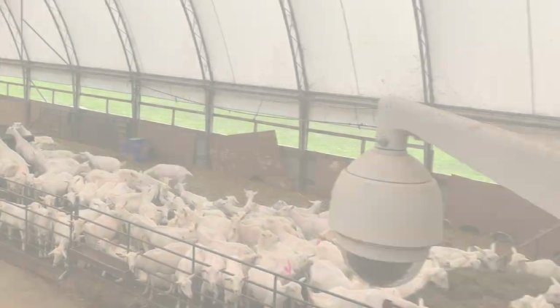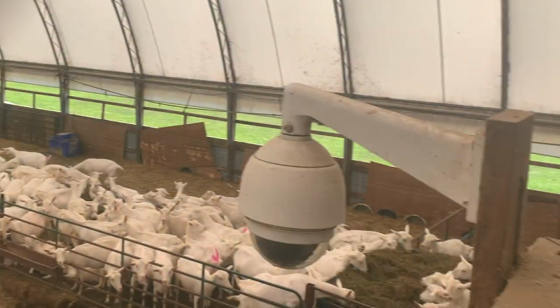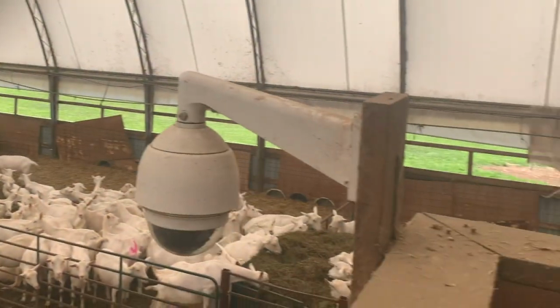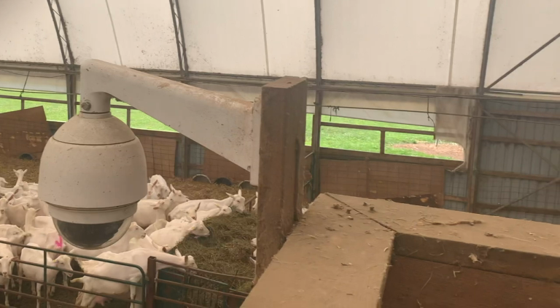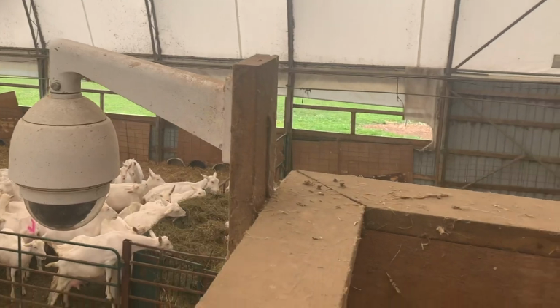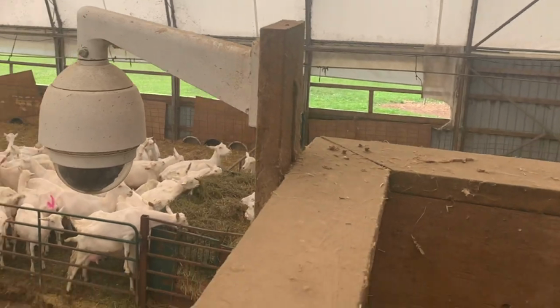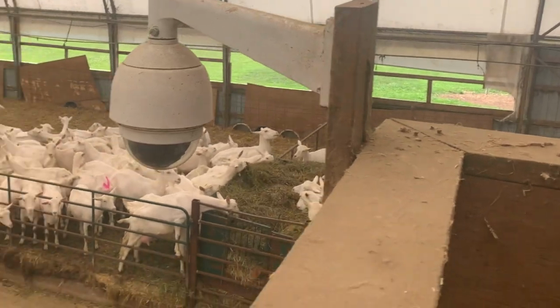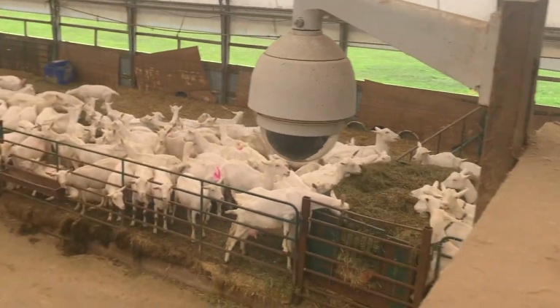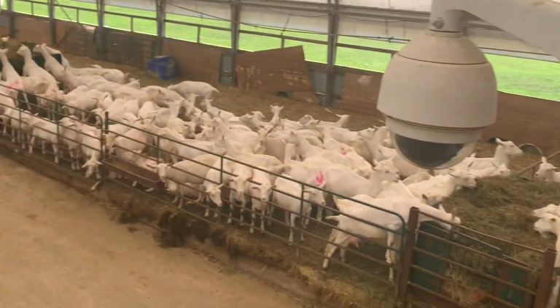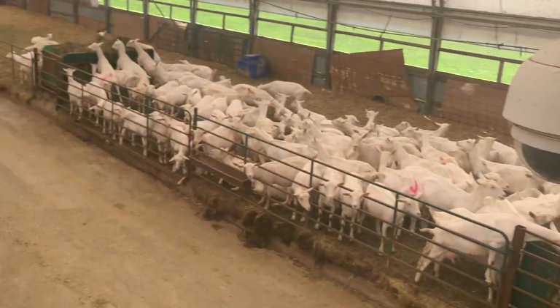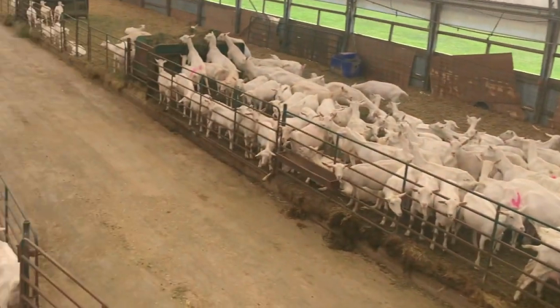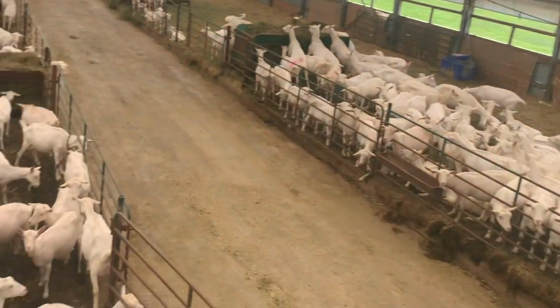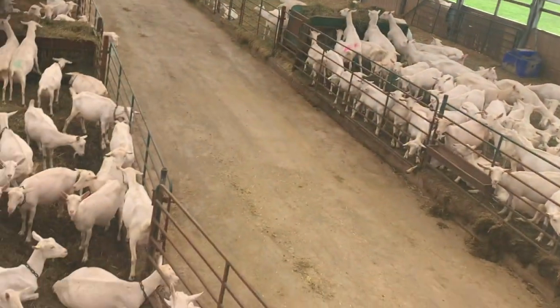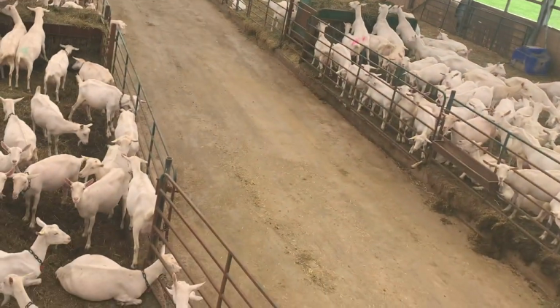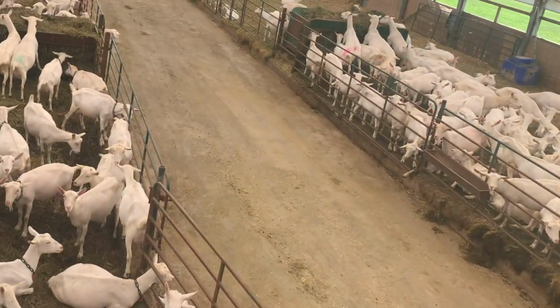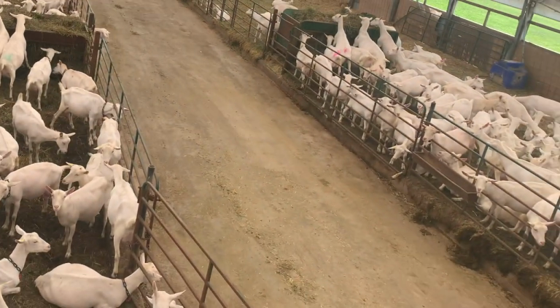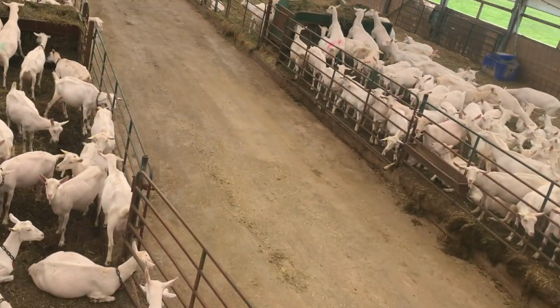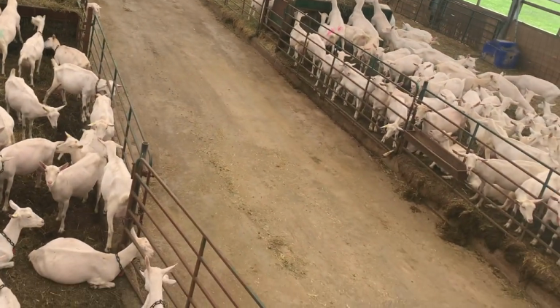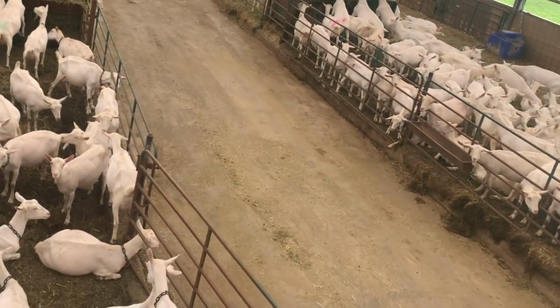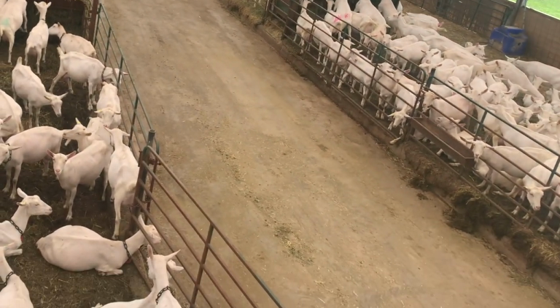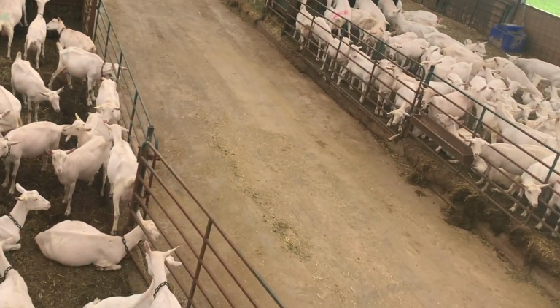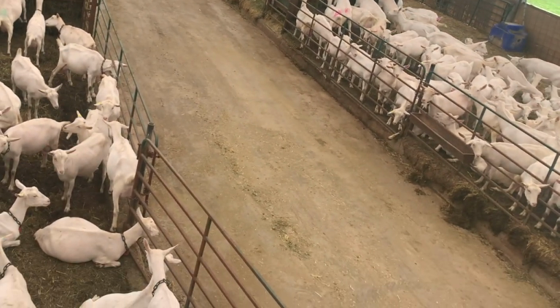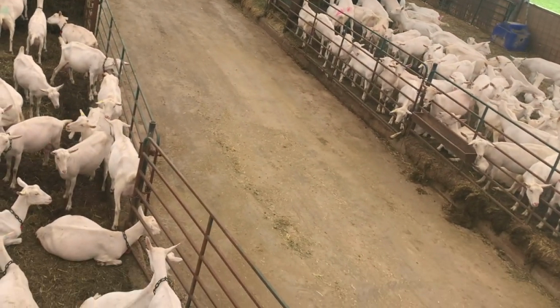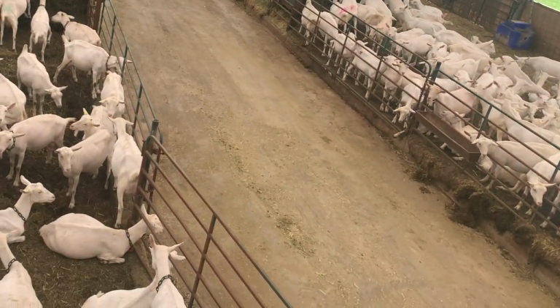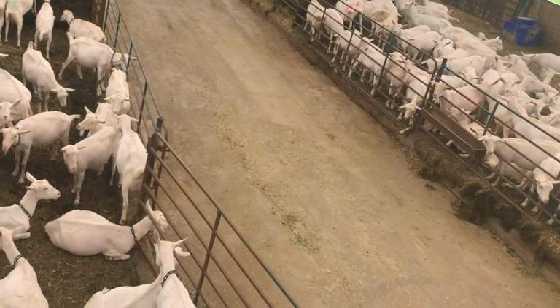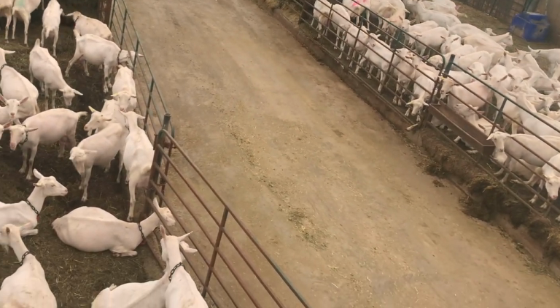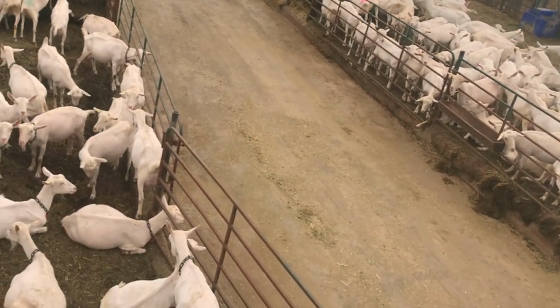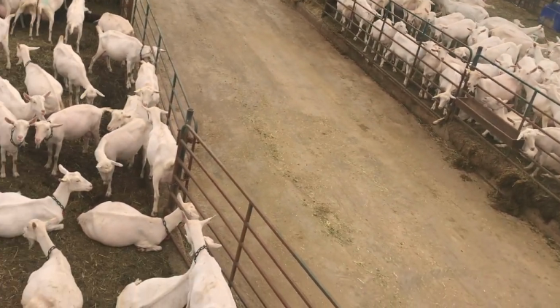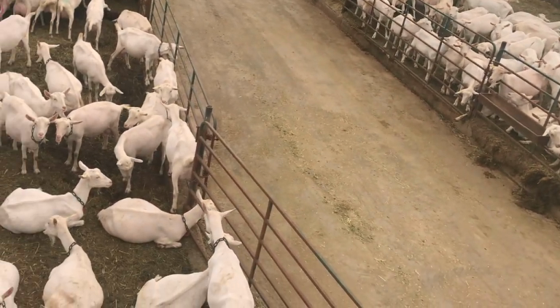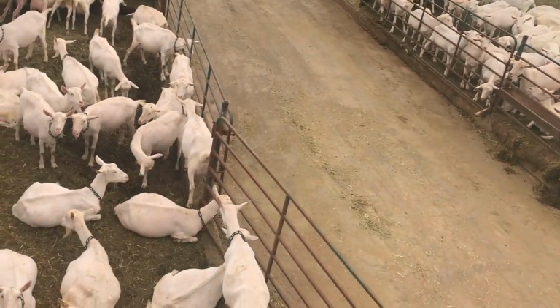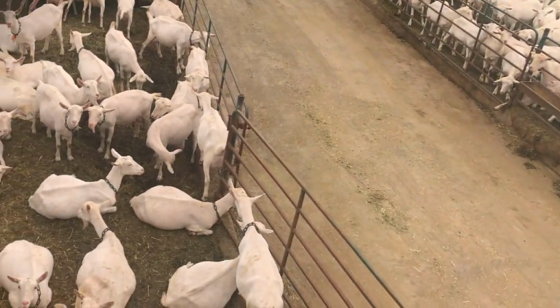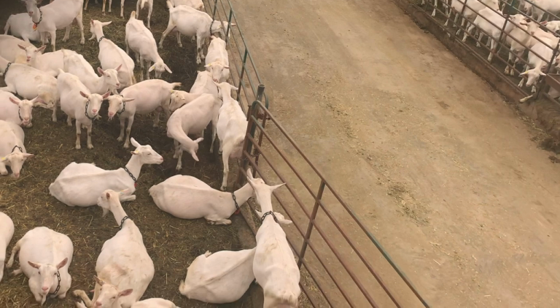How often do you change the bedding? Three to four times a year.